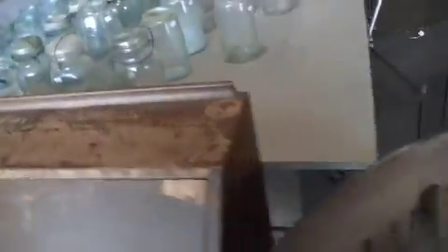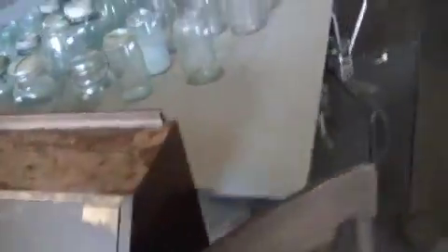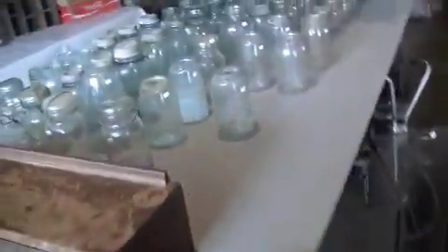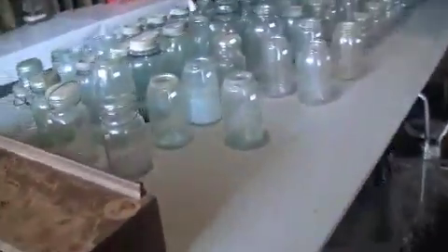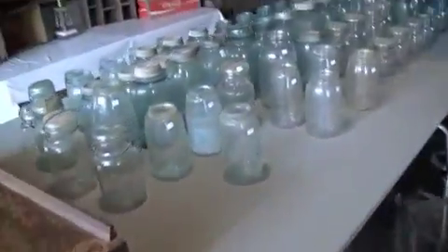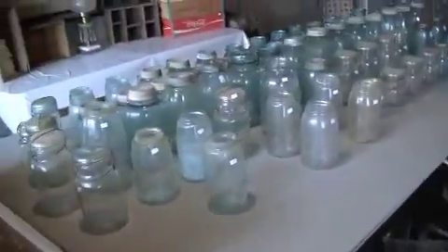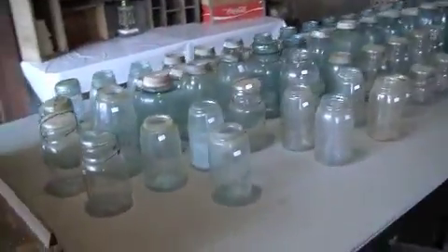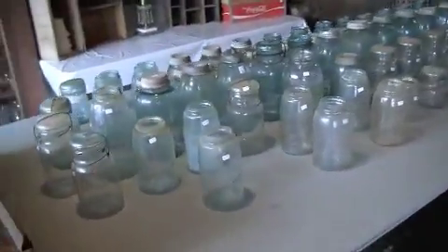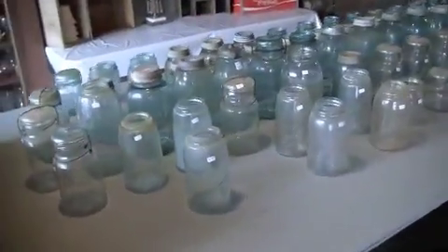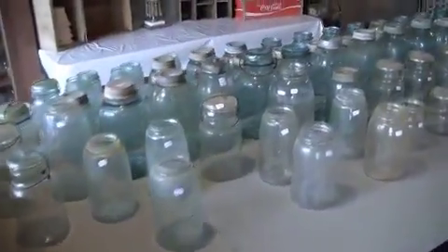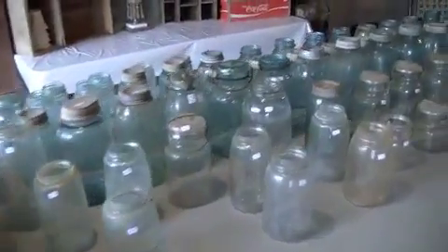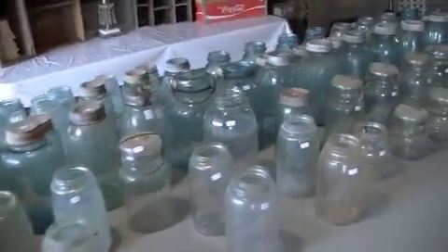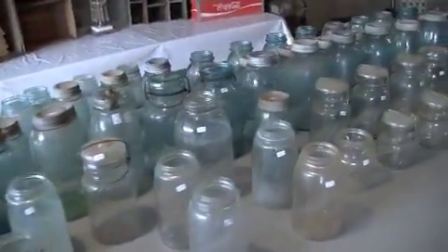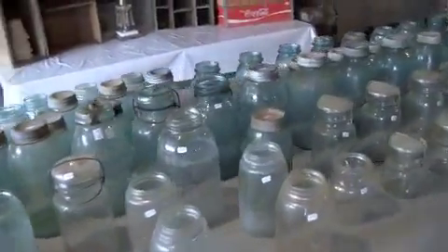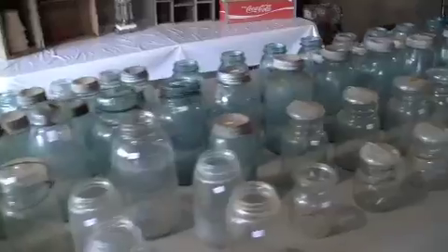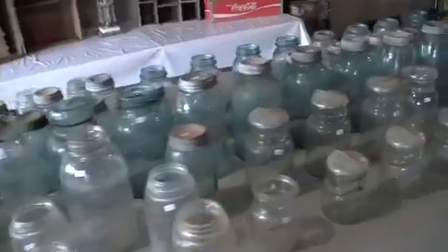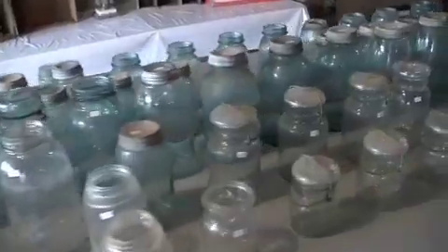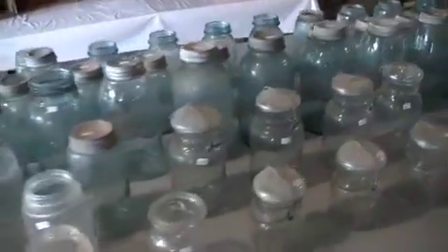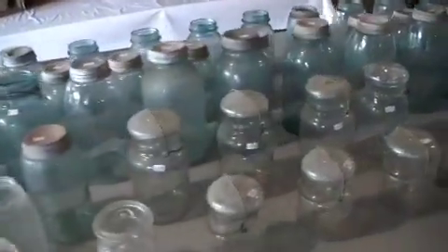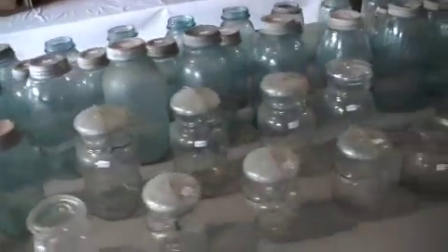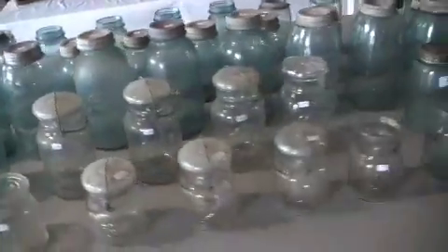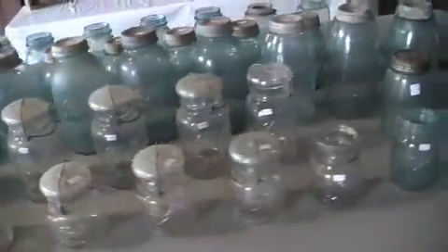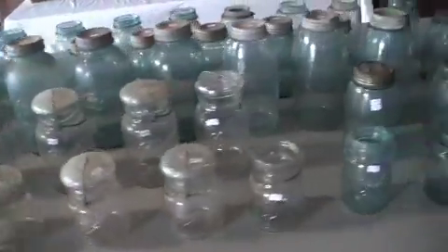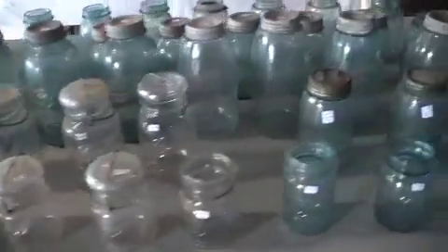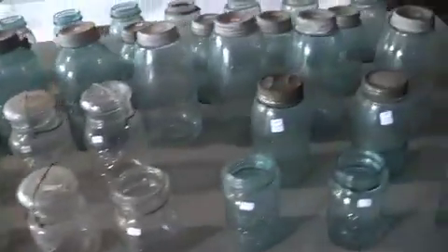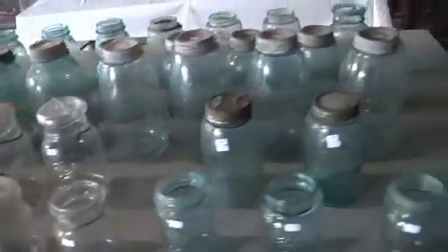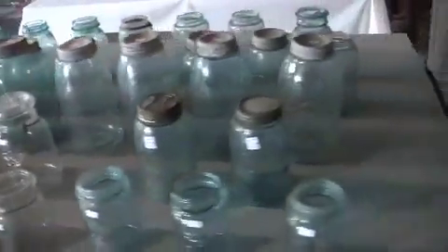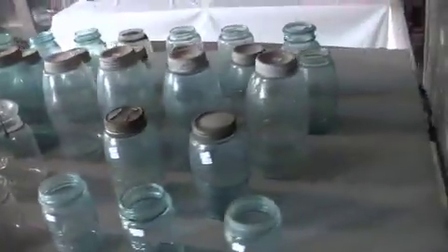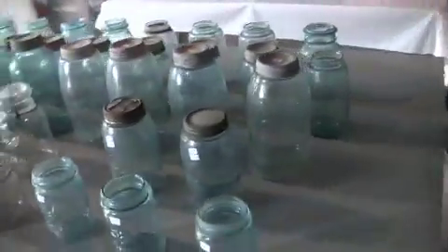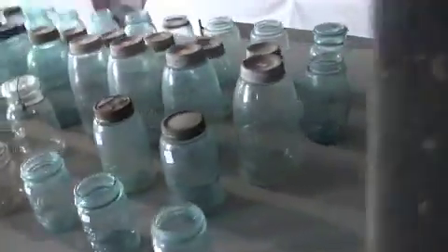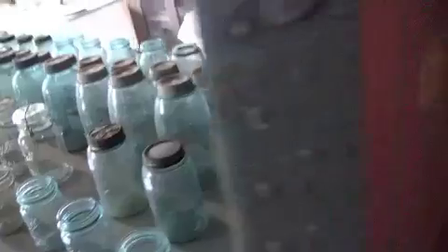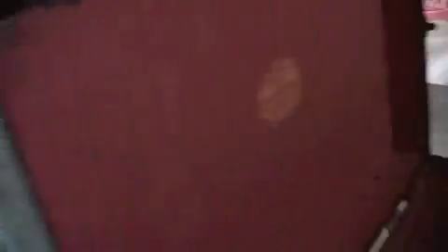There is quite a collection of antique canning jars — Ball, Kerr, Atlas.